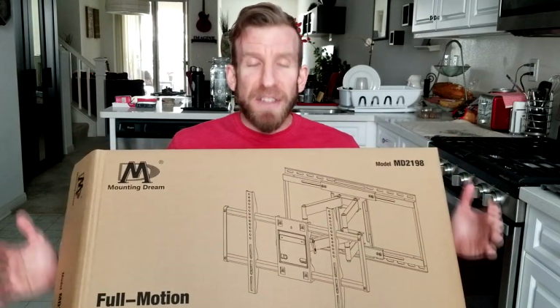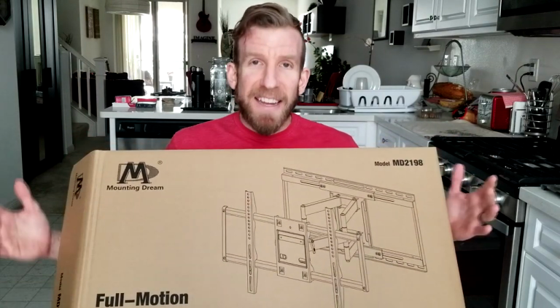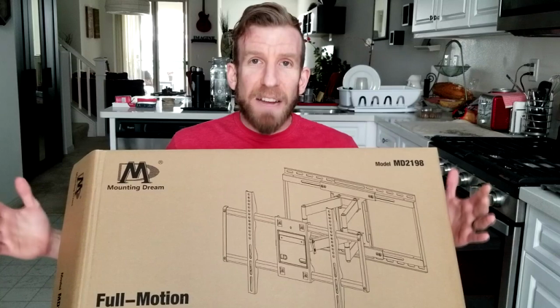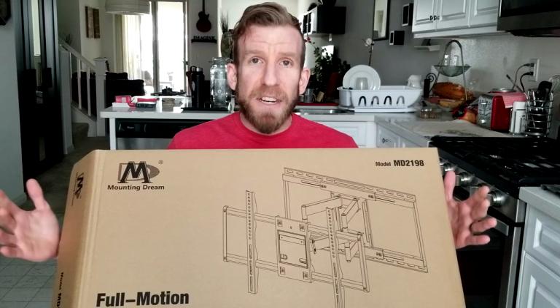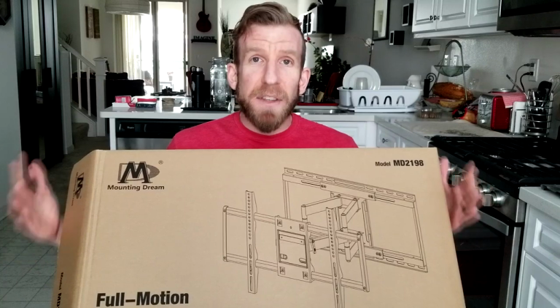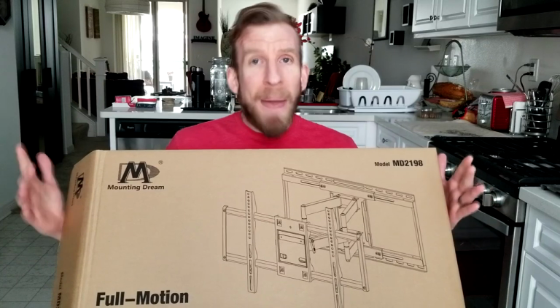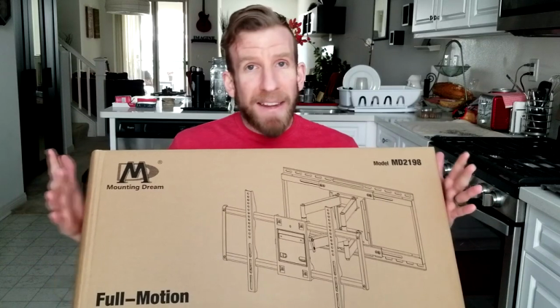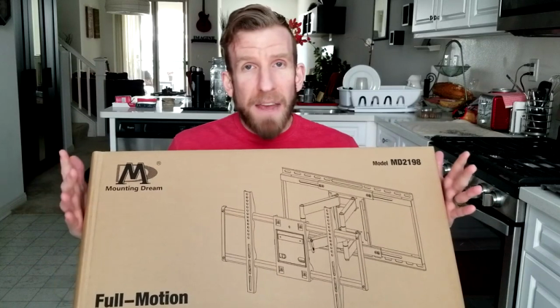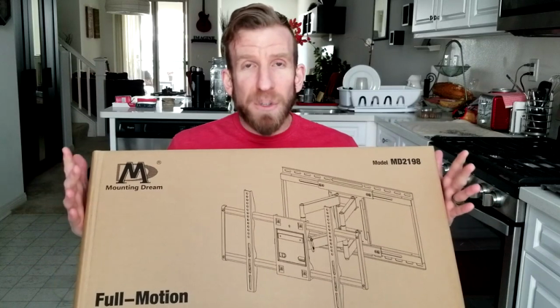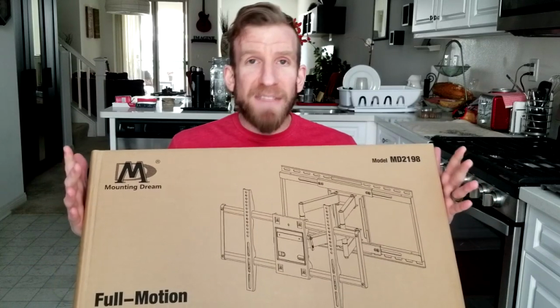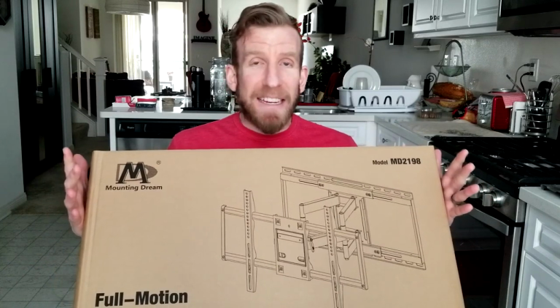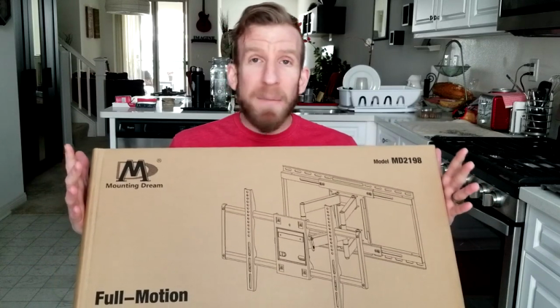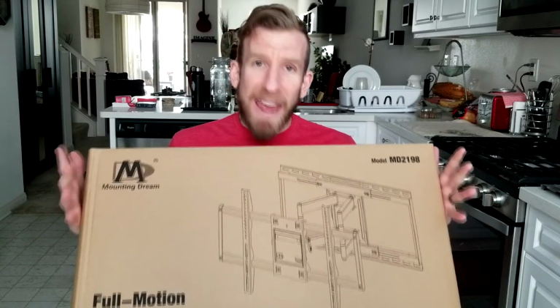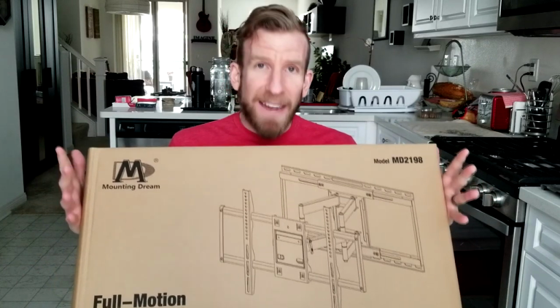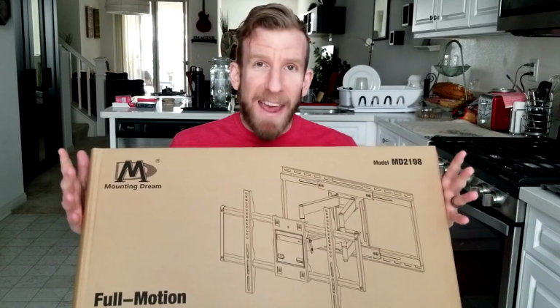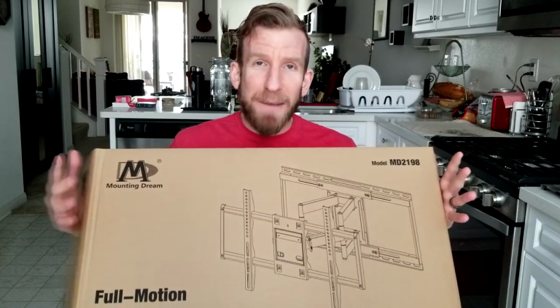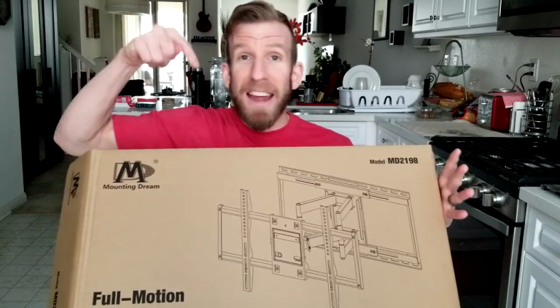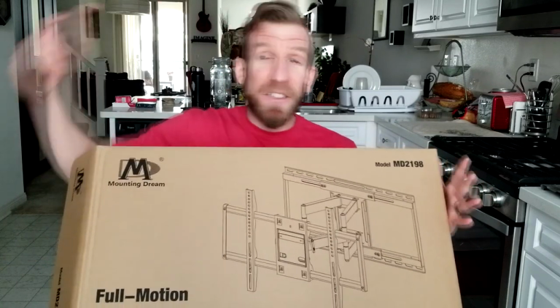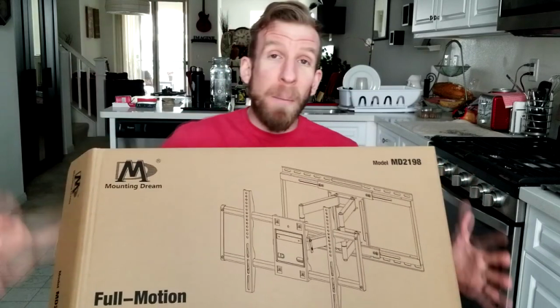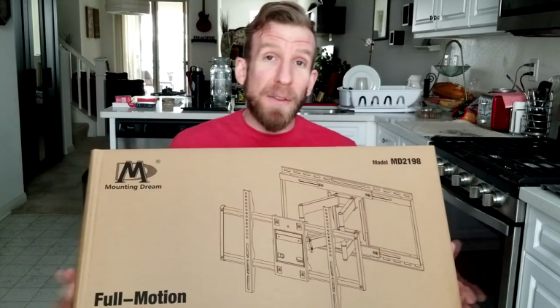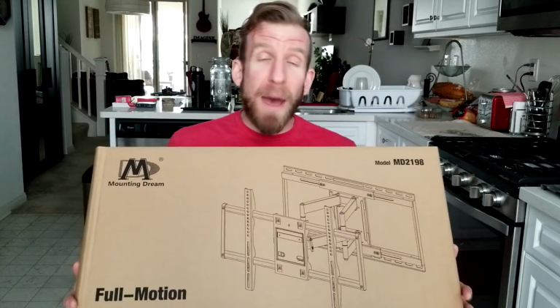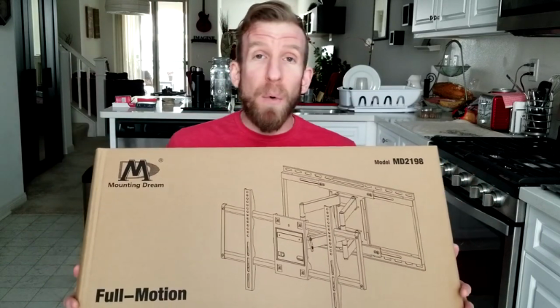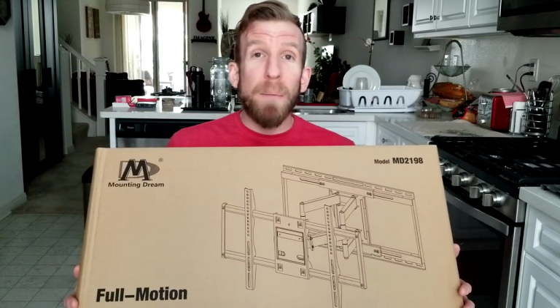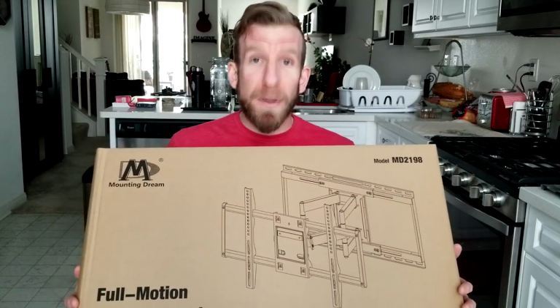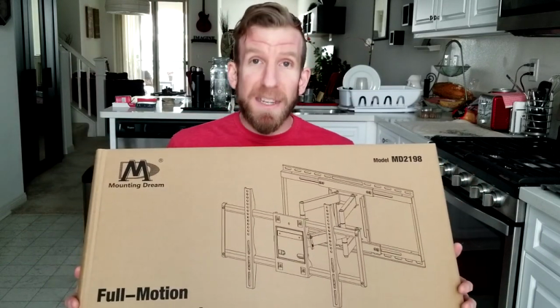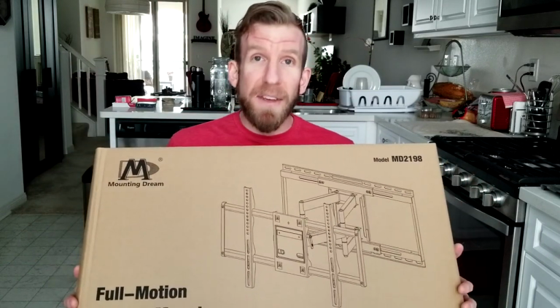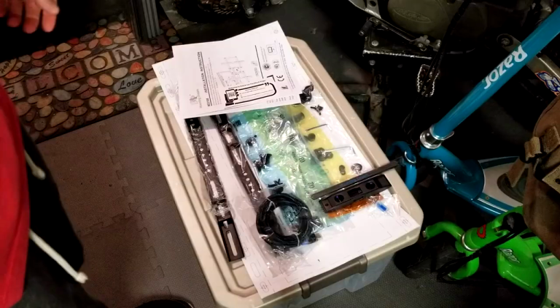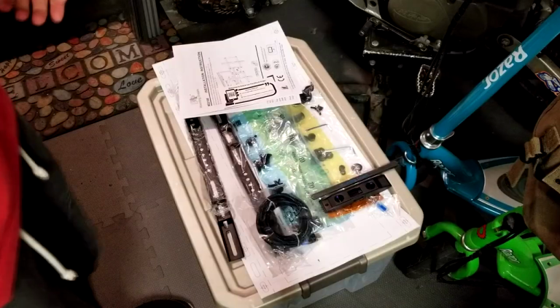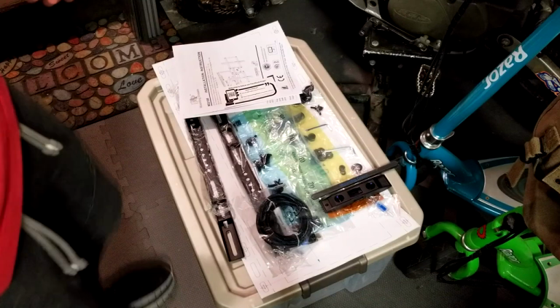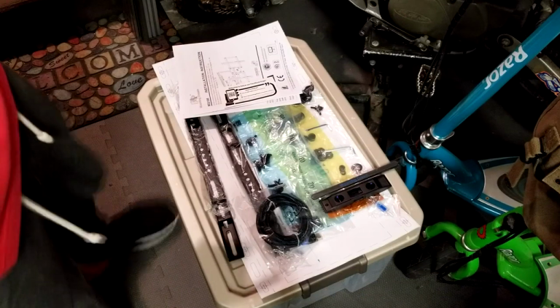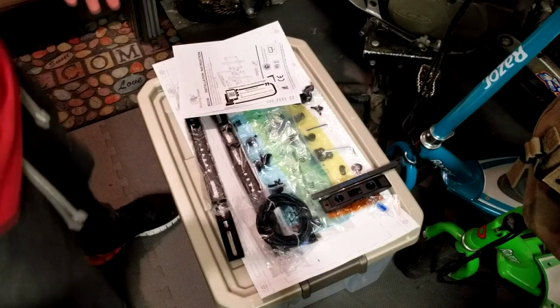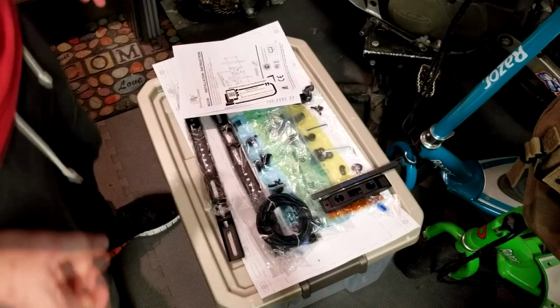So let's head downstairs to the man cave, which I've nicknamed the can cave, and let's go mount this bad boy and put up a TV. So we're in the man cave right now.